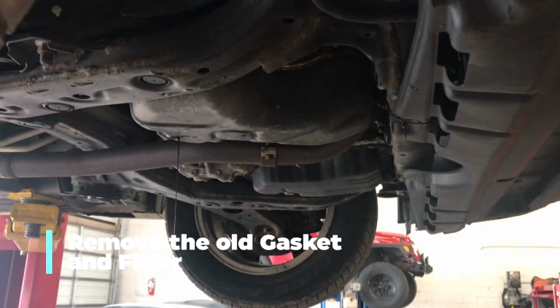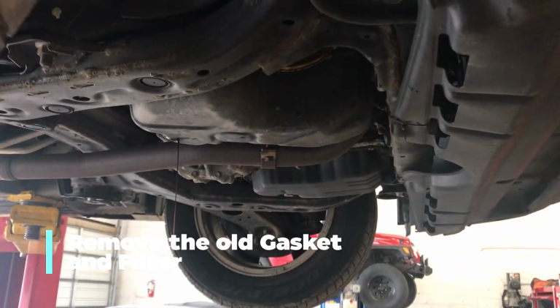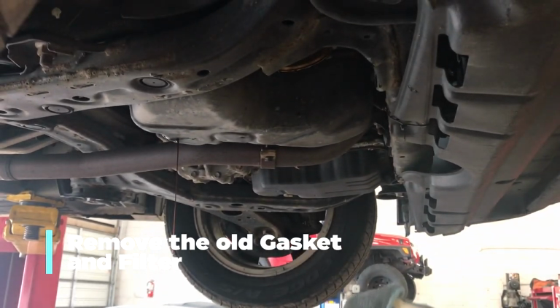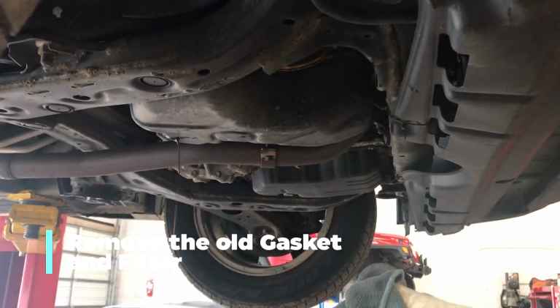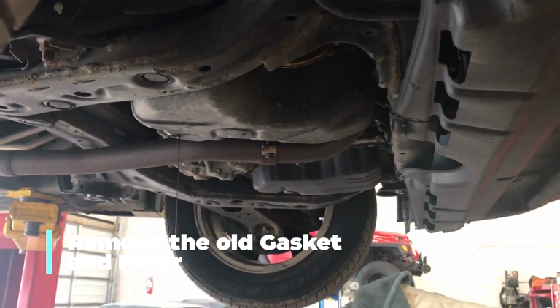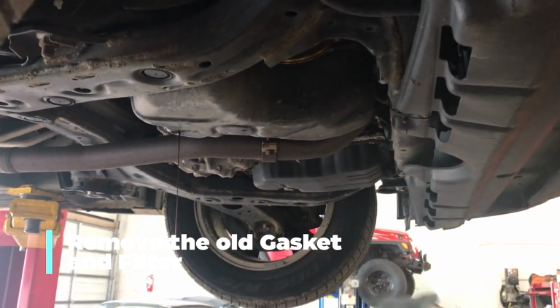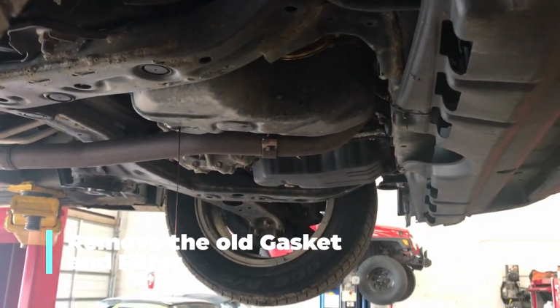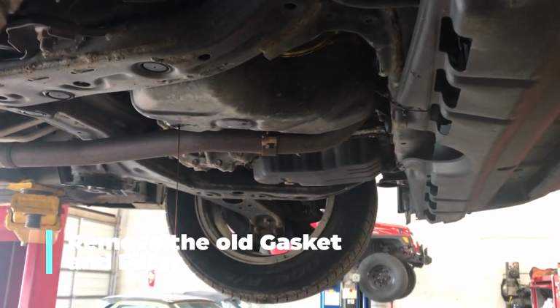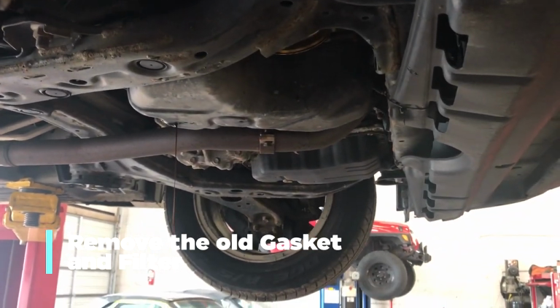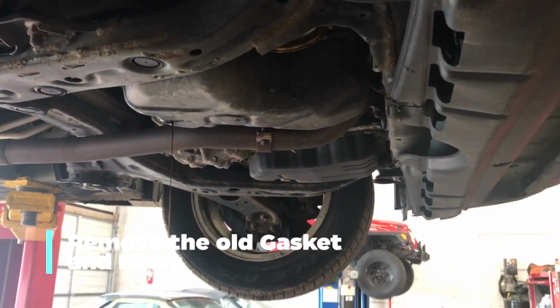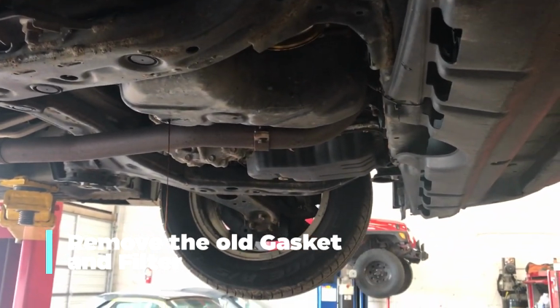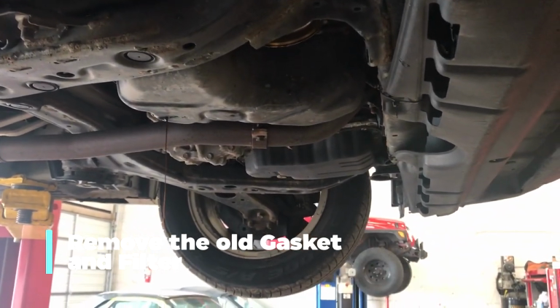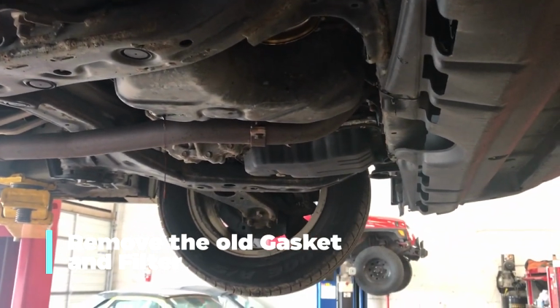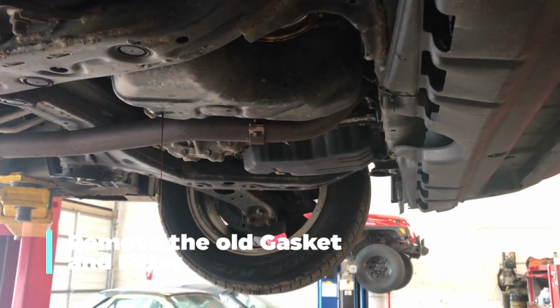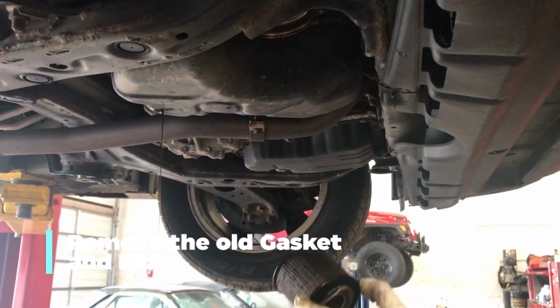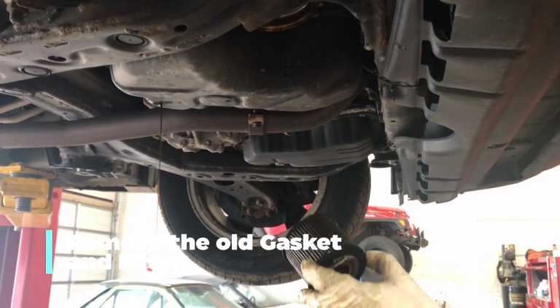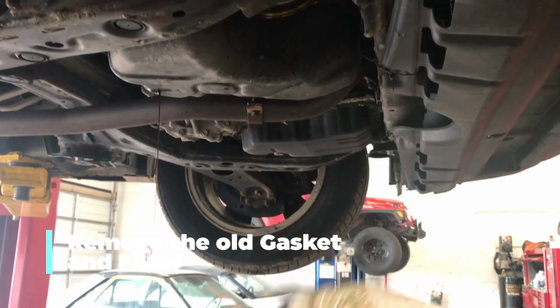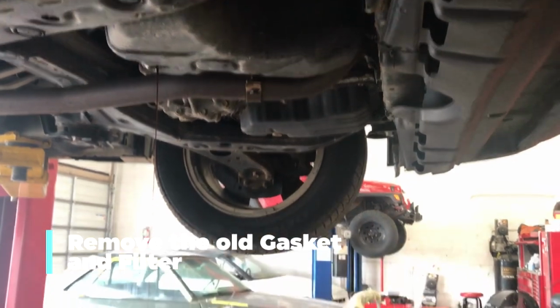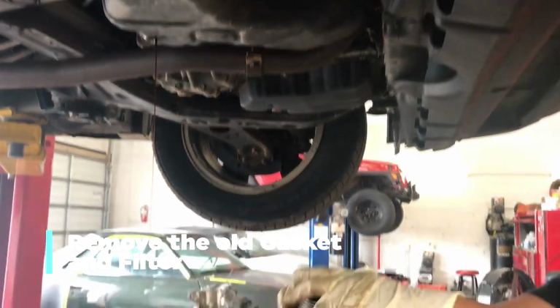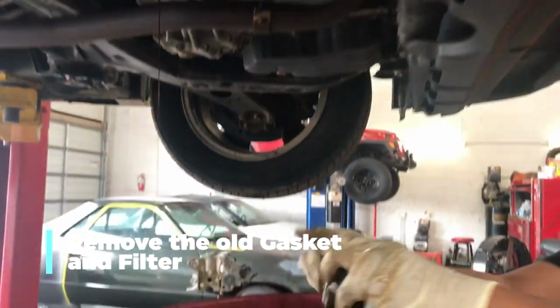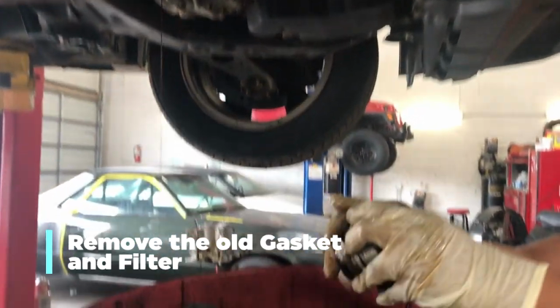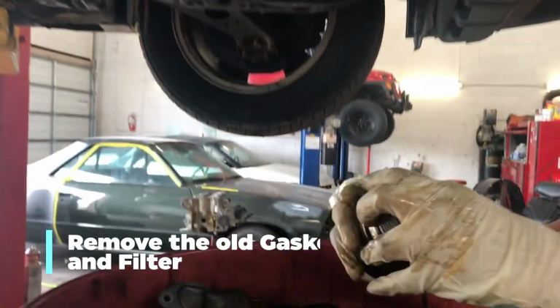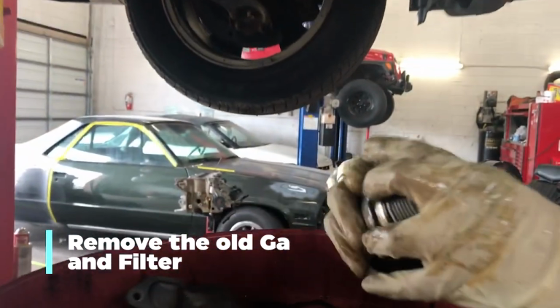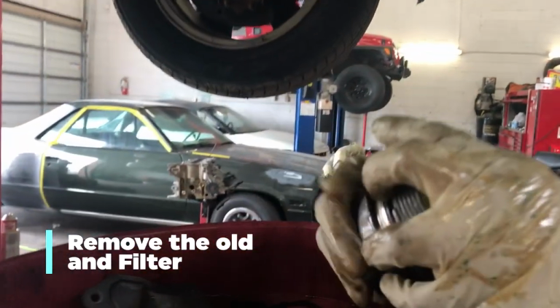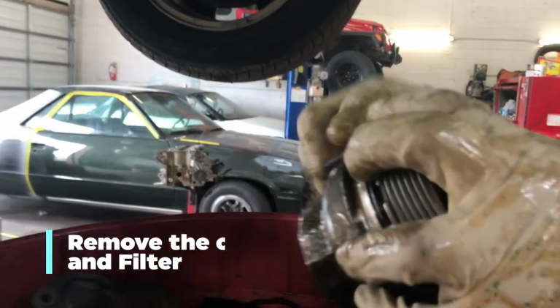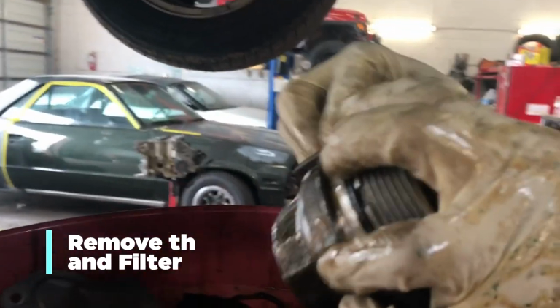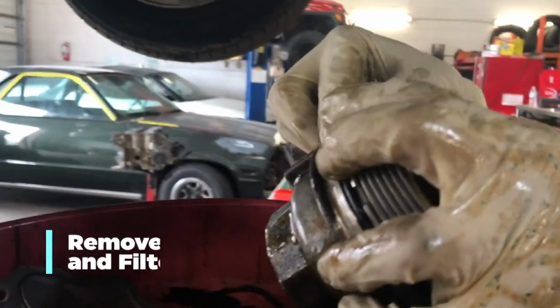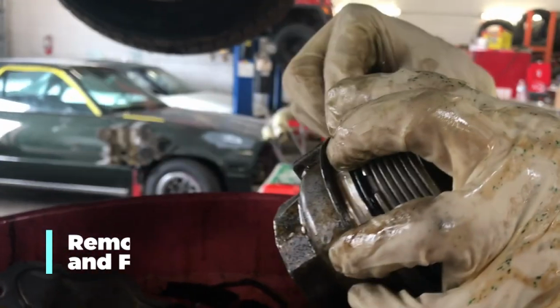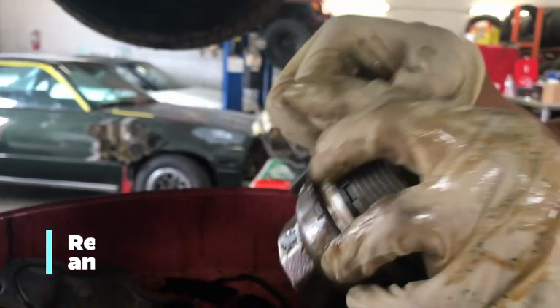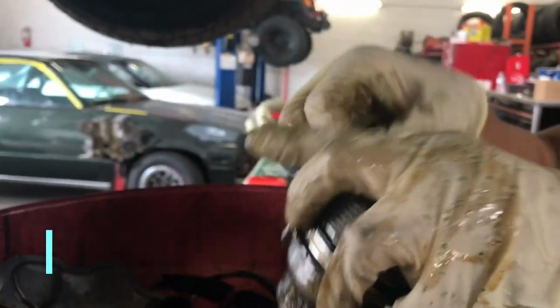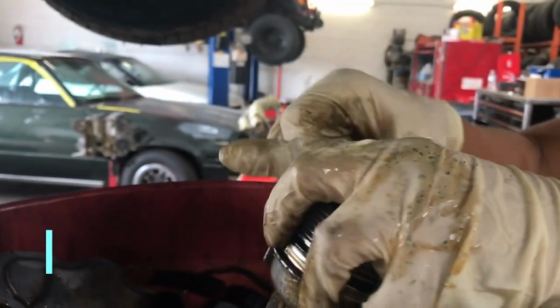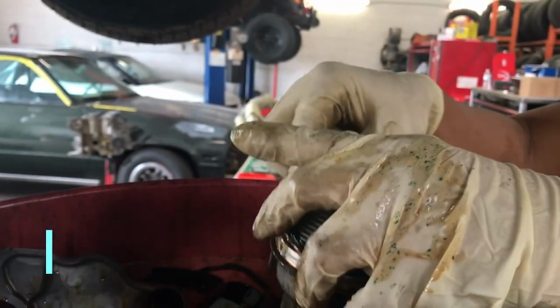Remove the filter. There's your old filter. There's the gasket. Remove the gasket.